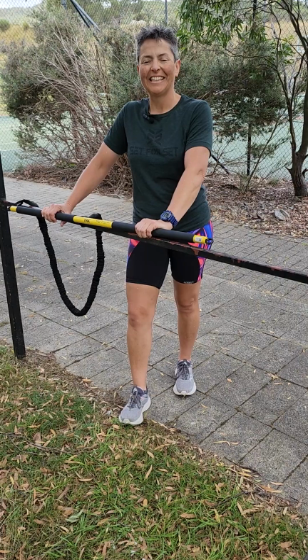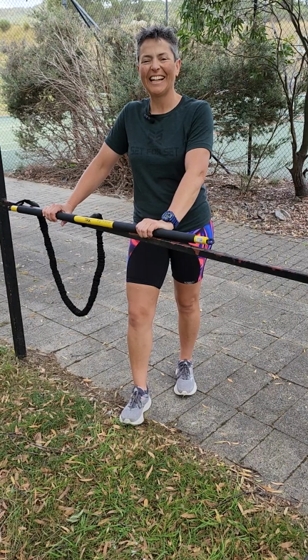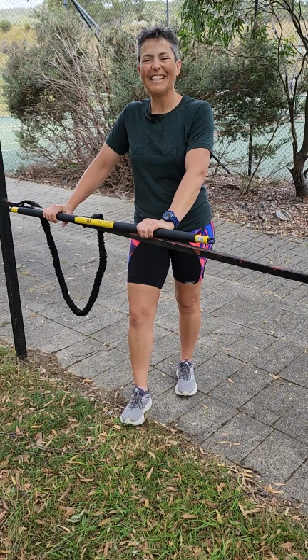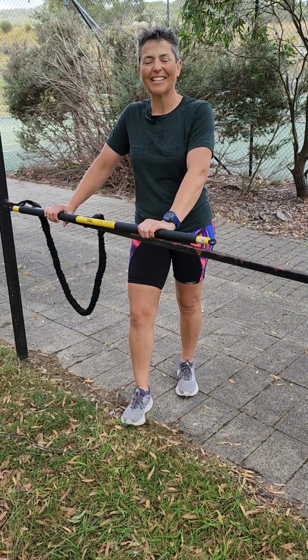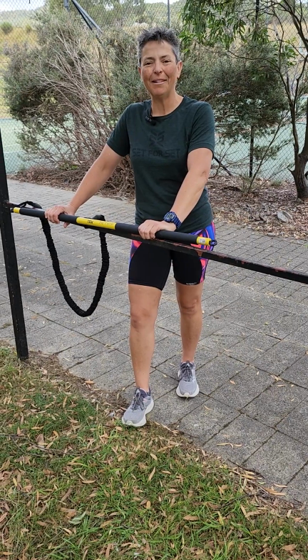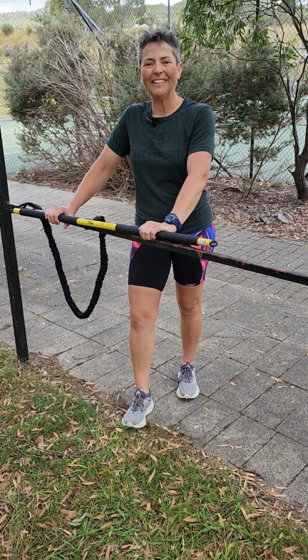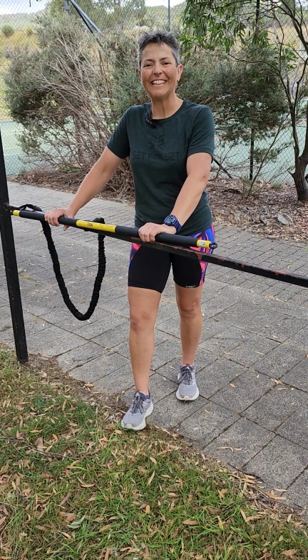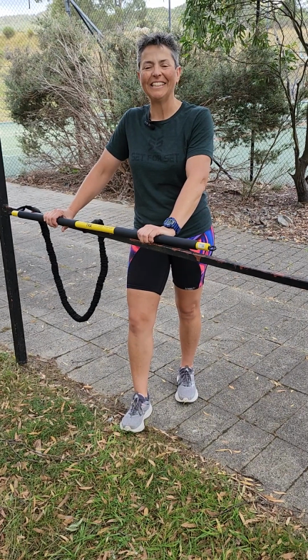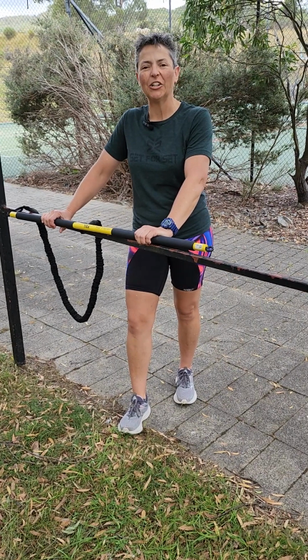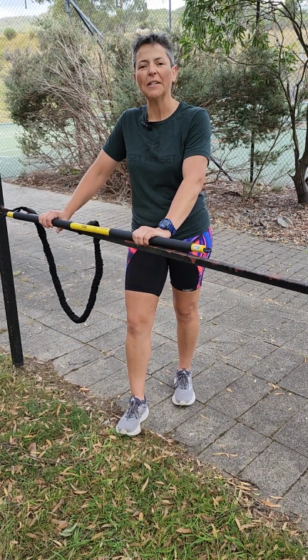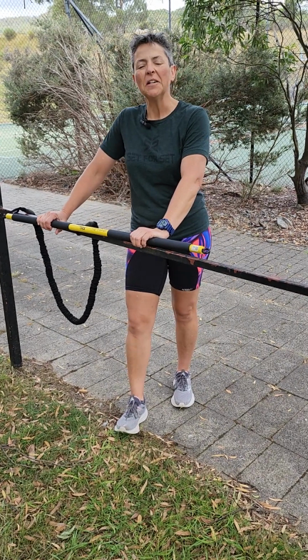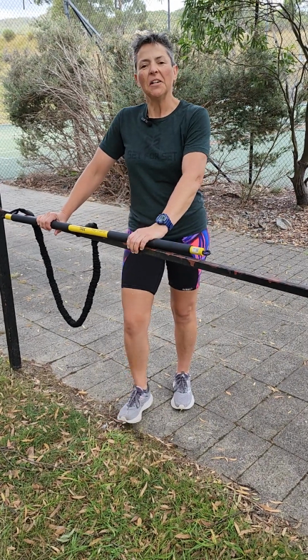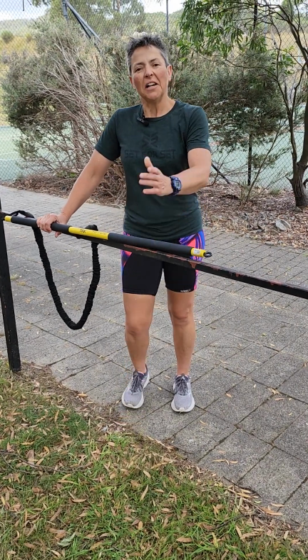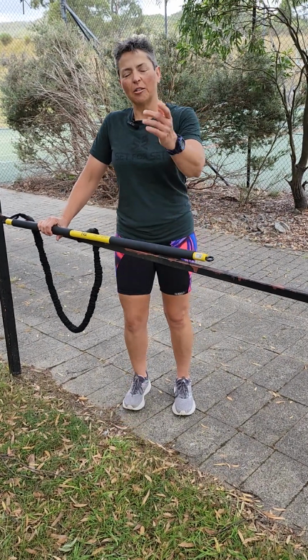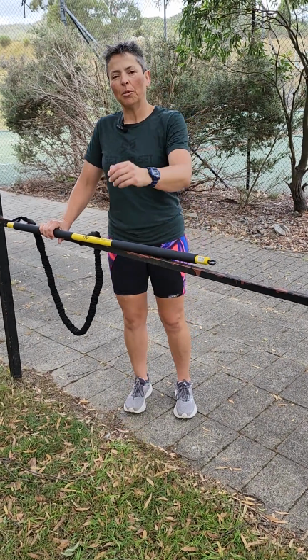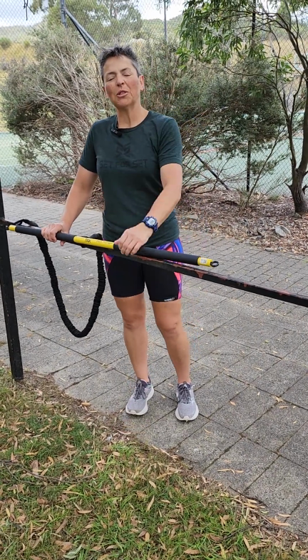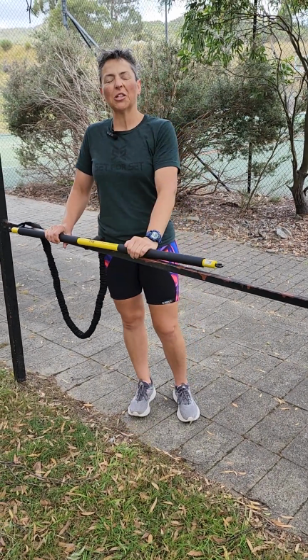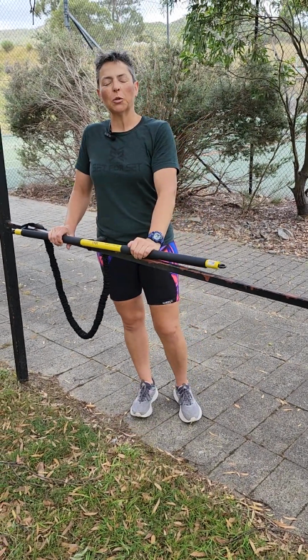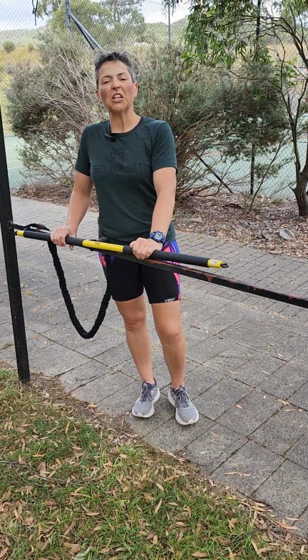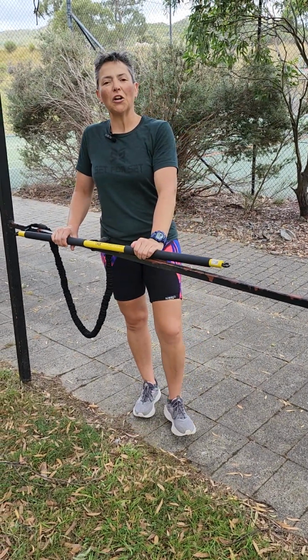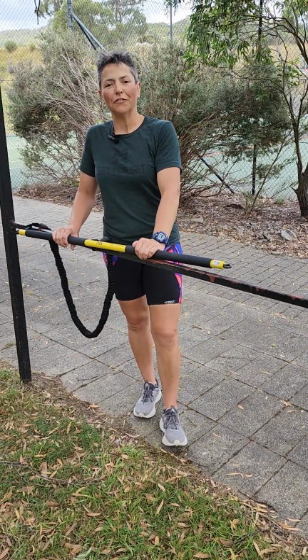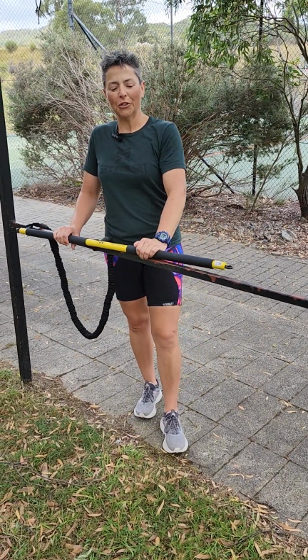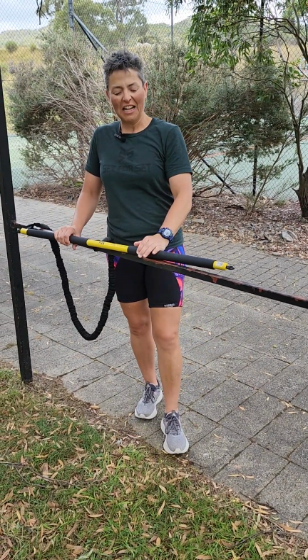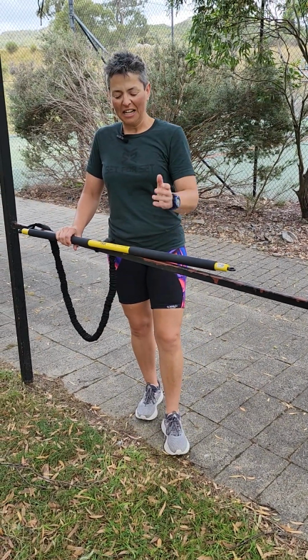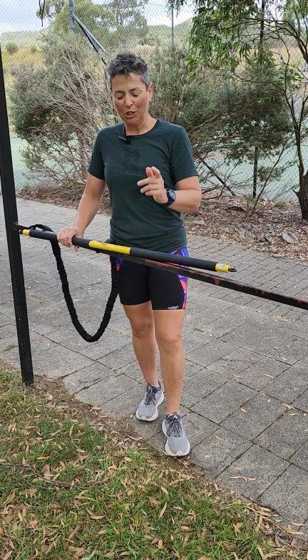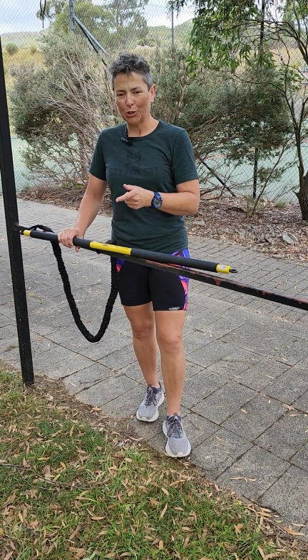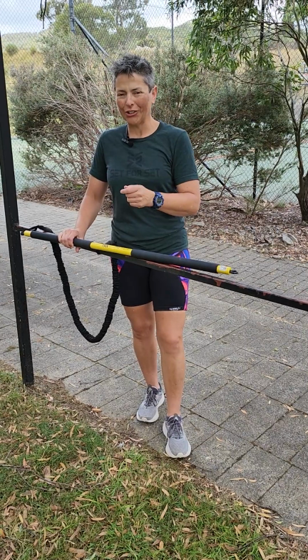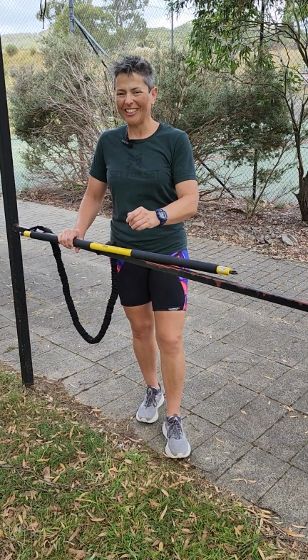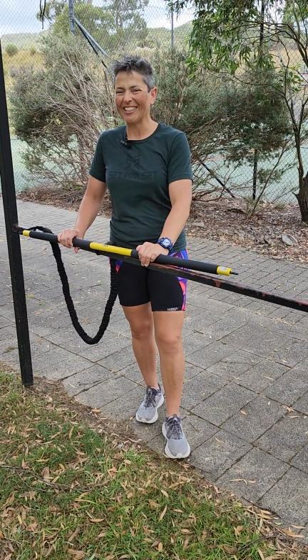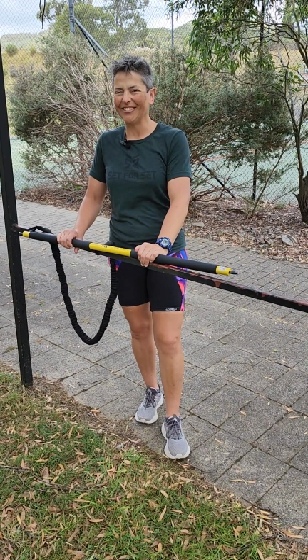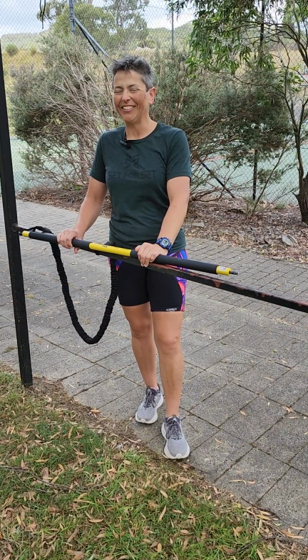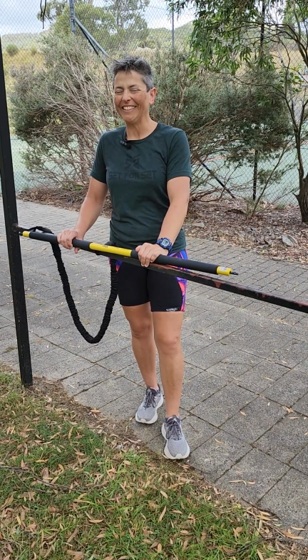G'day, it's Mel. How are you going? As promised this week, I've got a sausage sizzle for you.